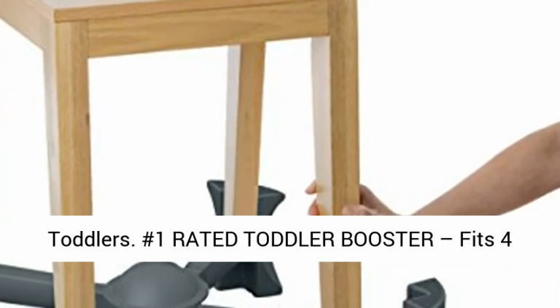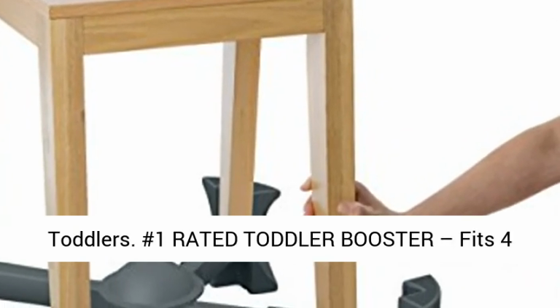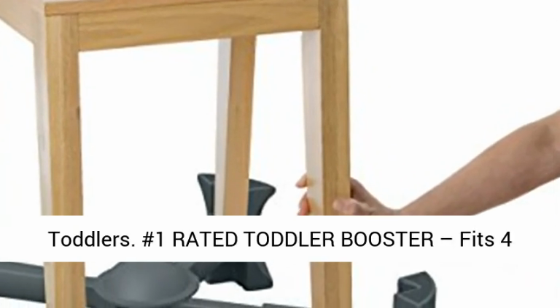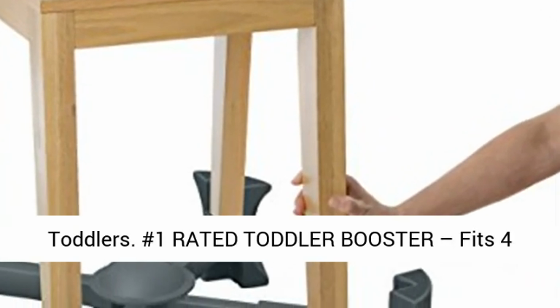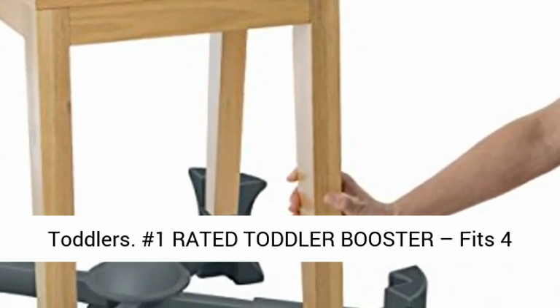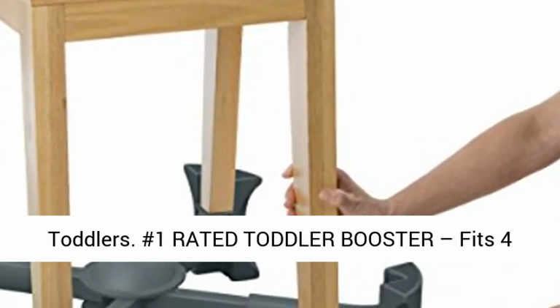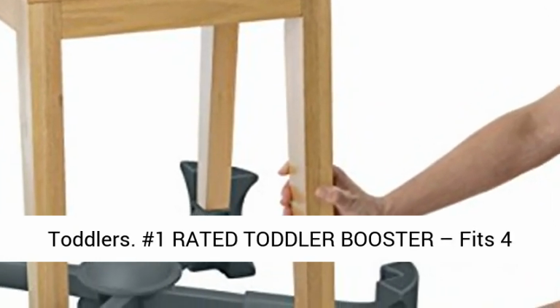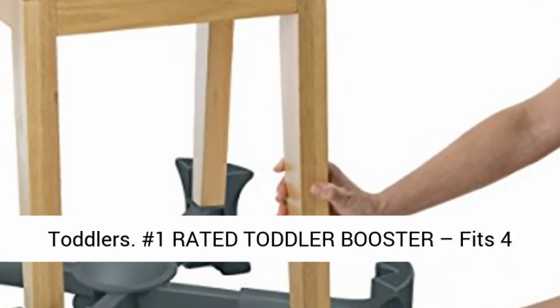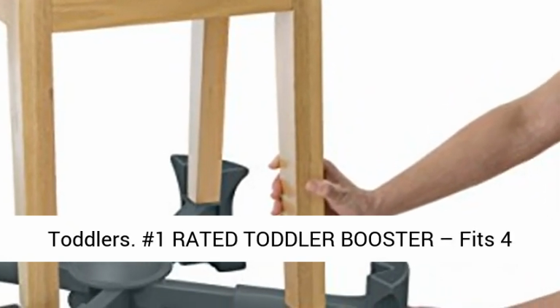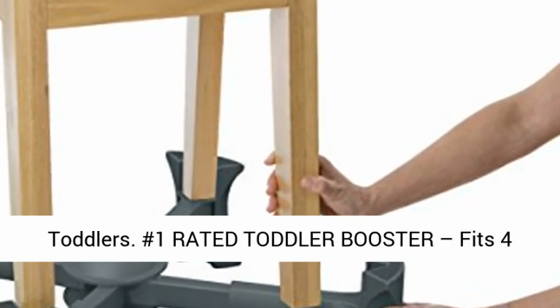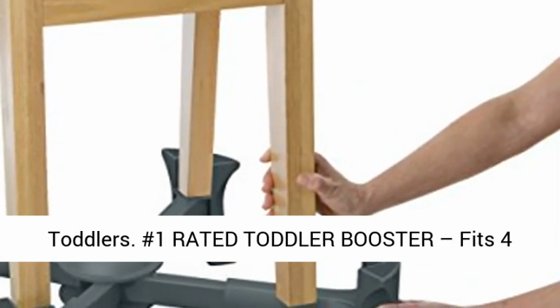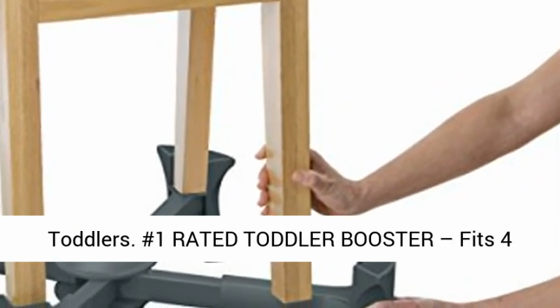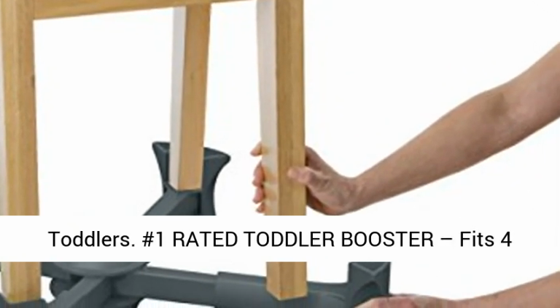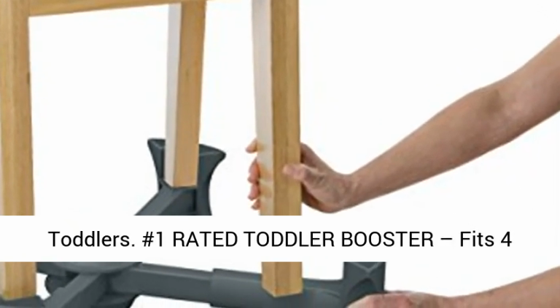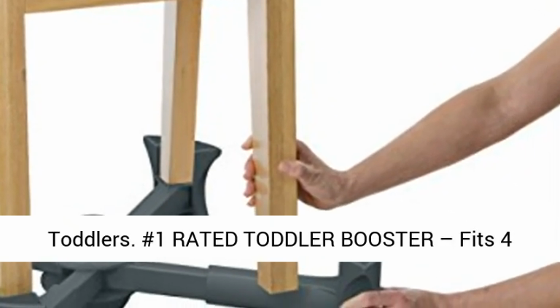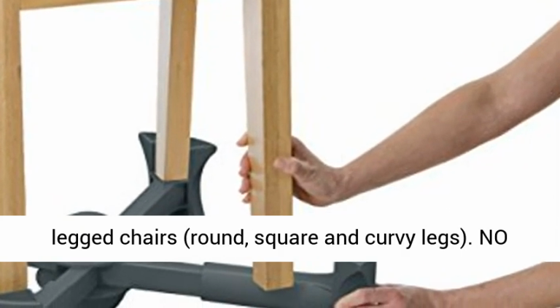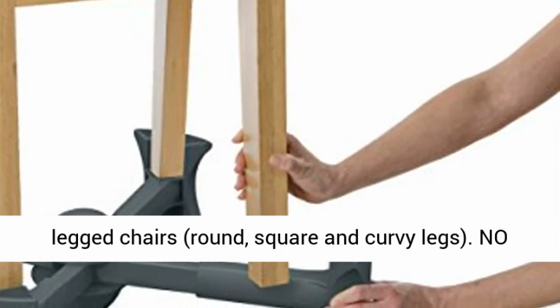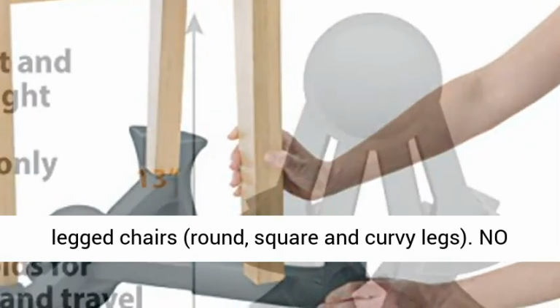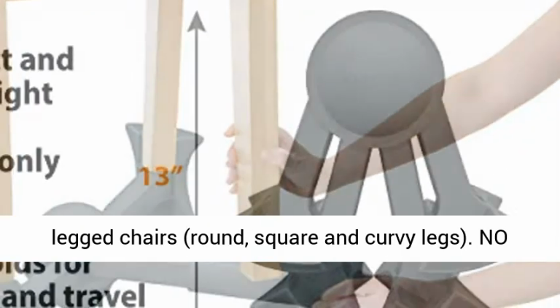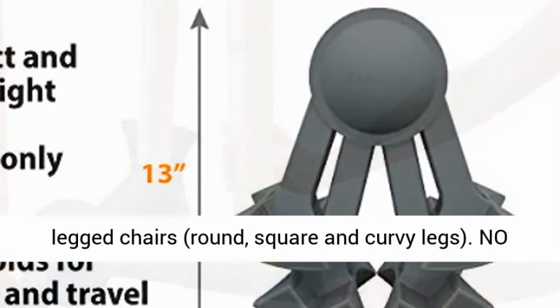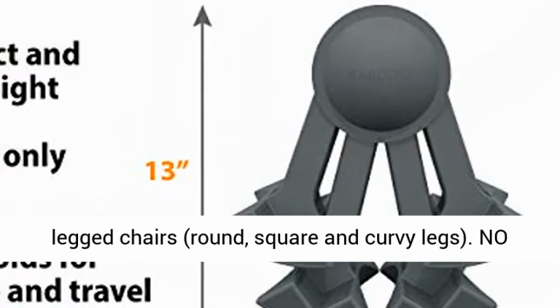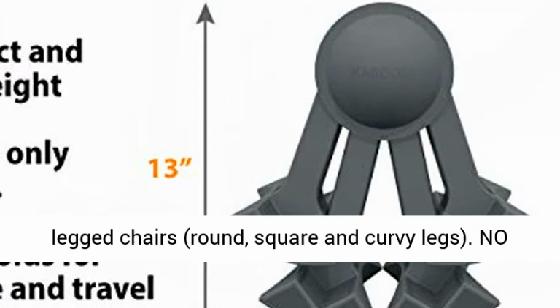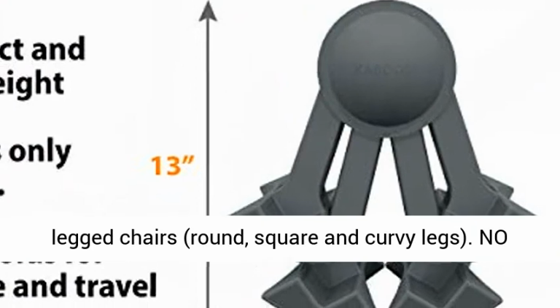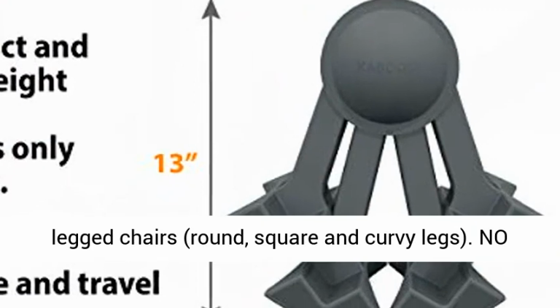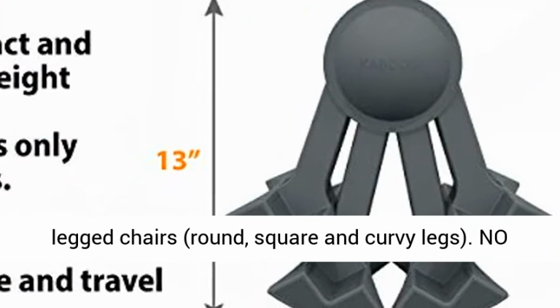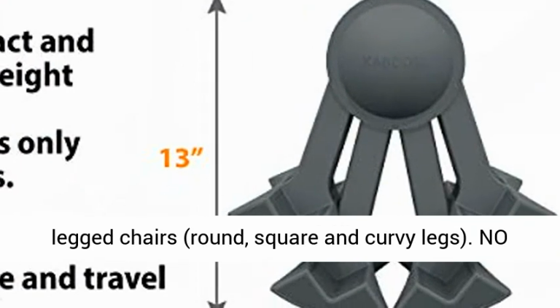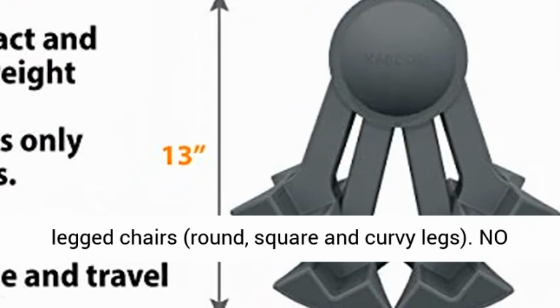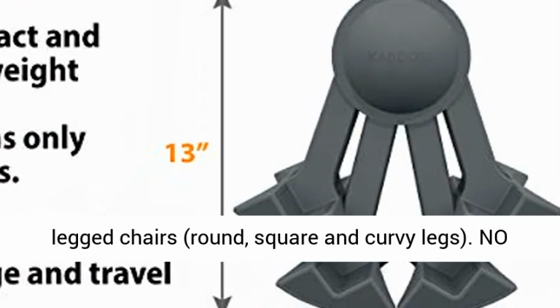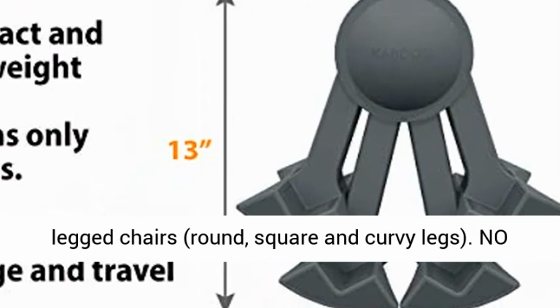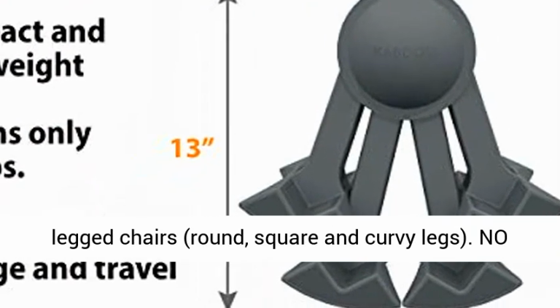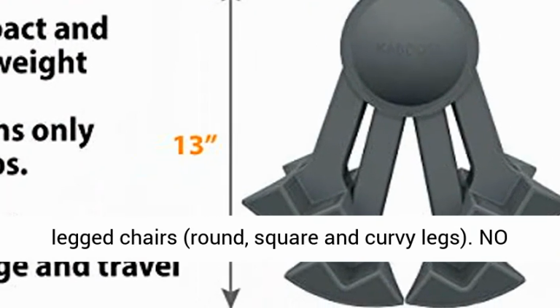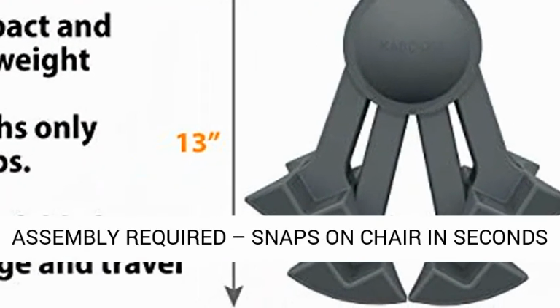Number 1 rated toddler booster, fits four-legged chairs — round, square, and curvy legs.